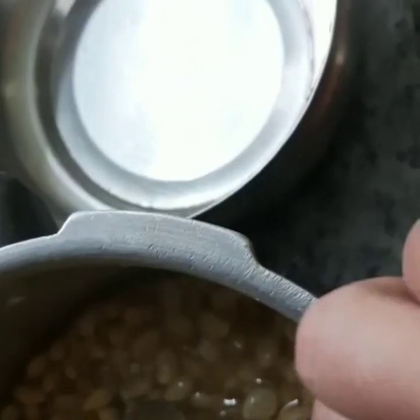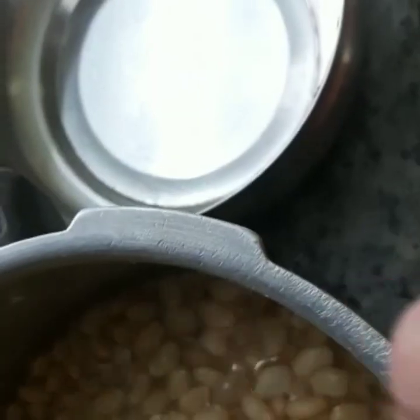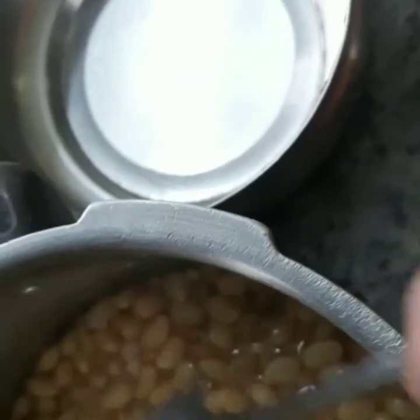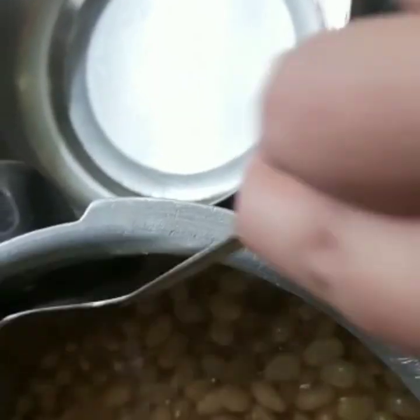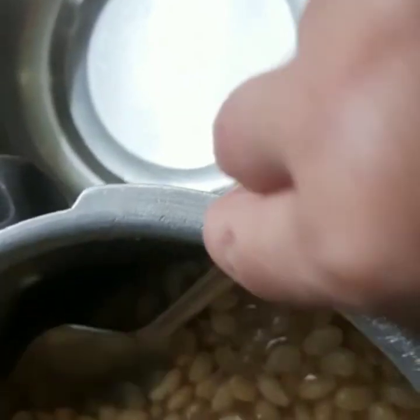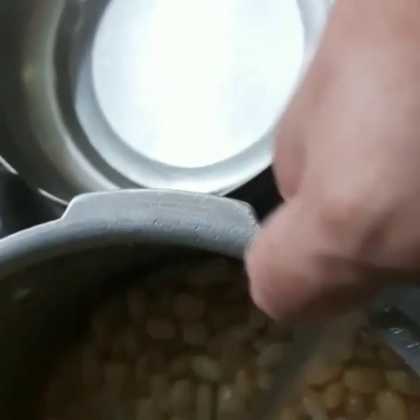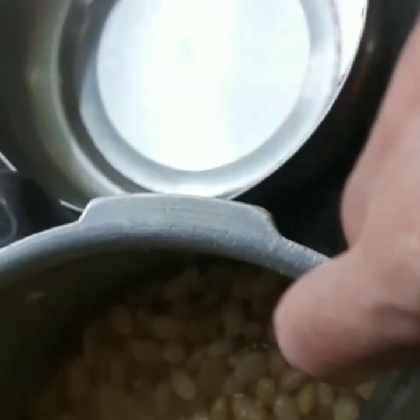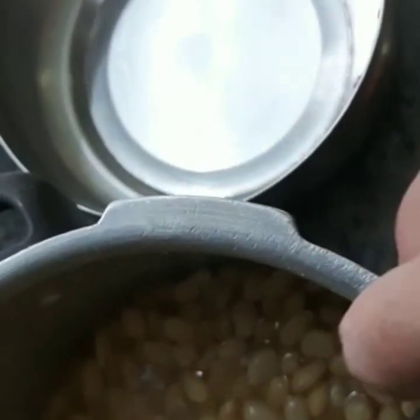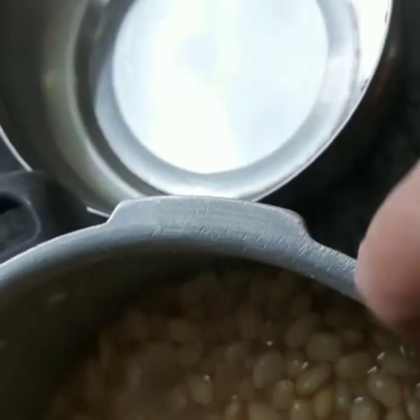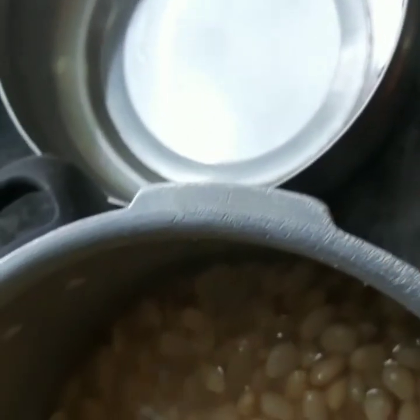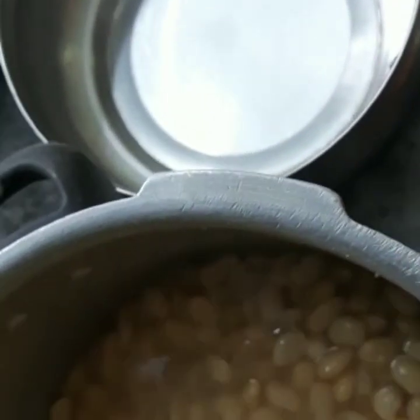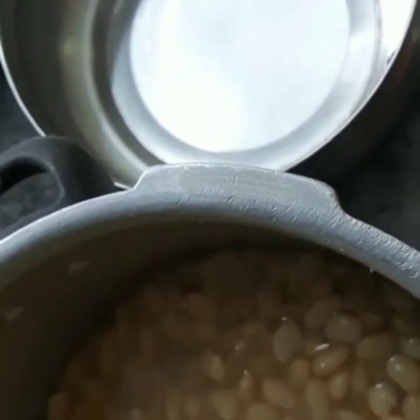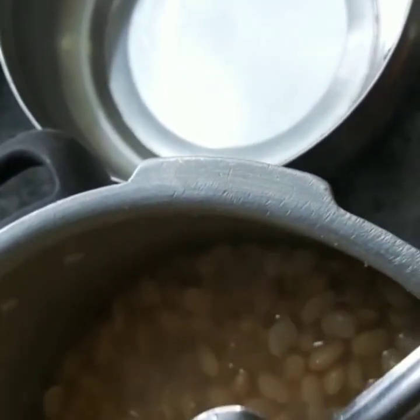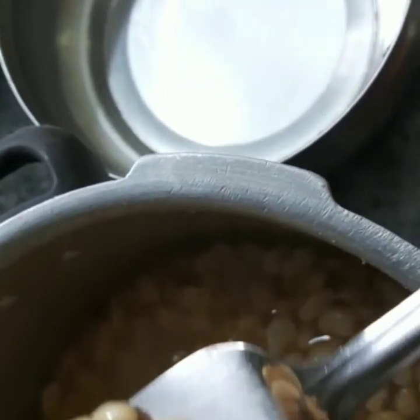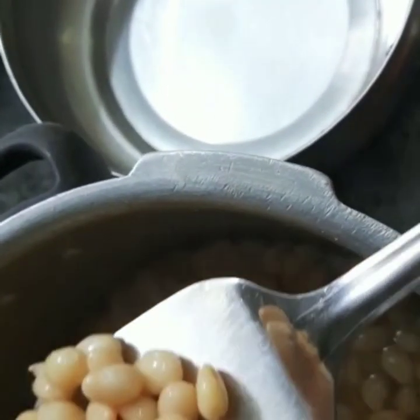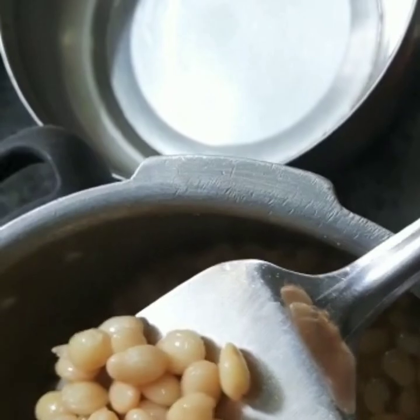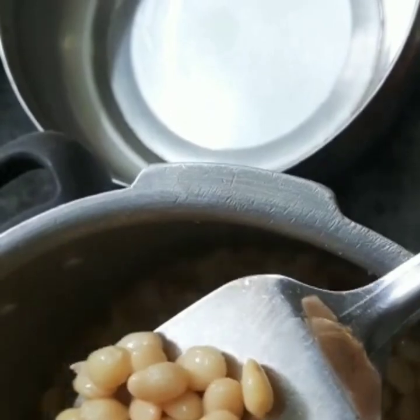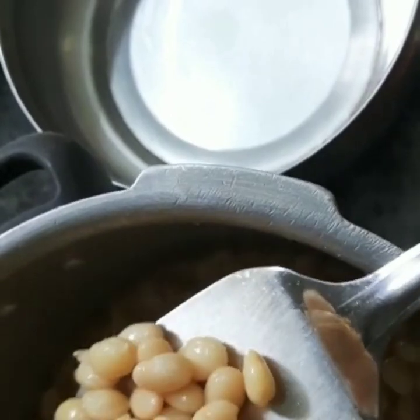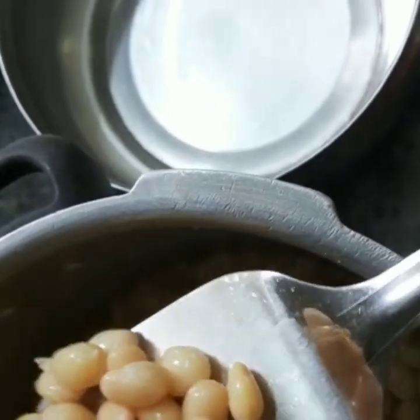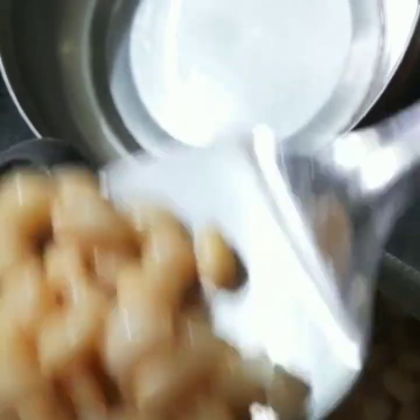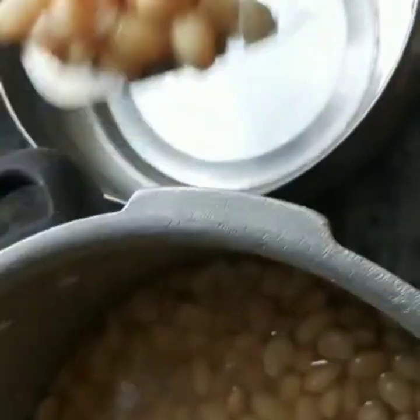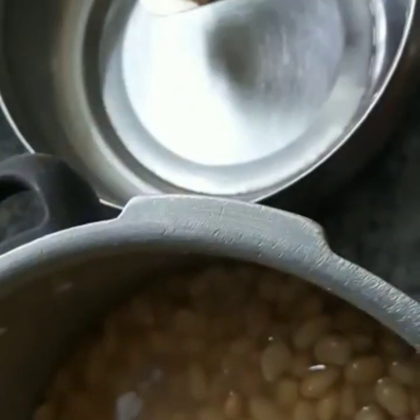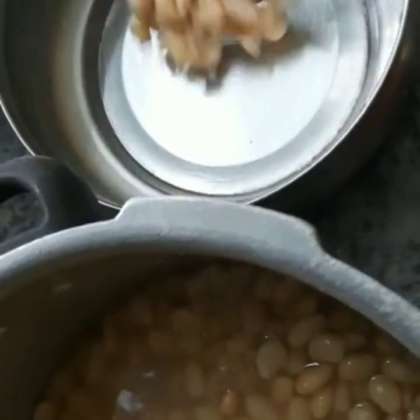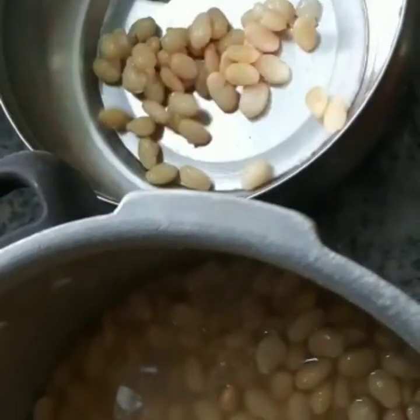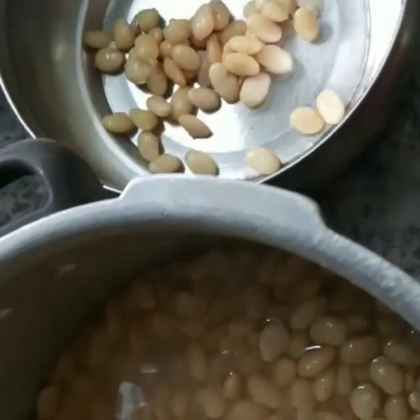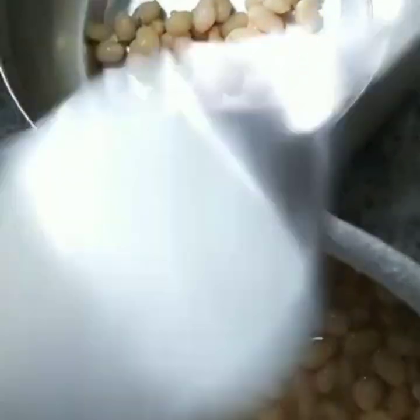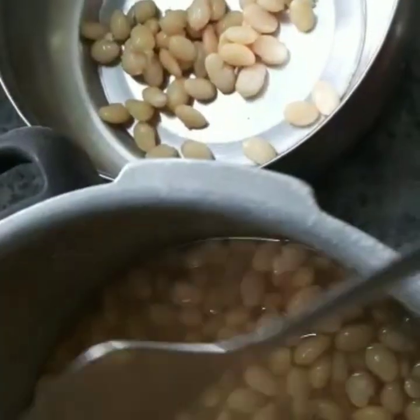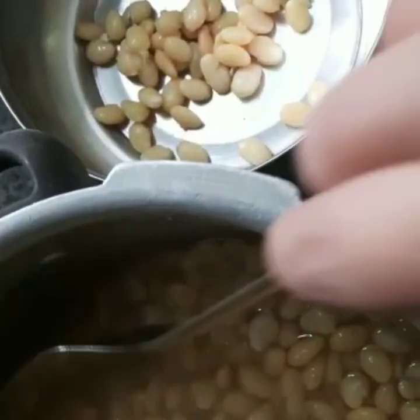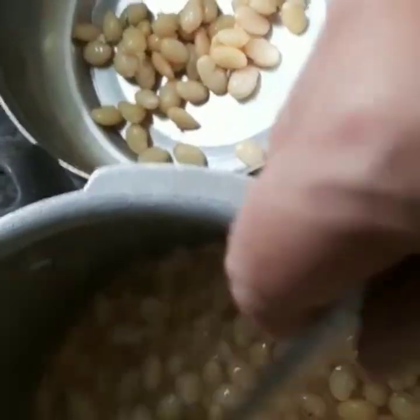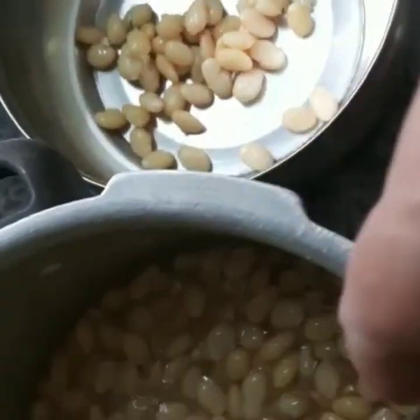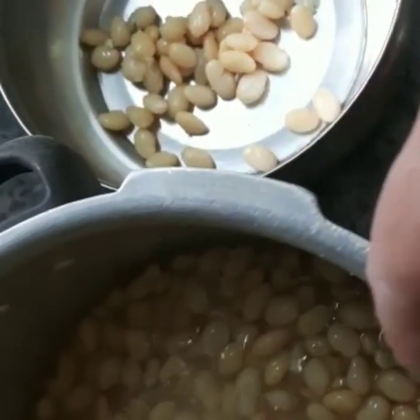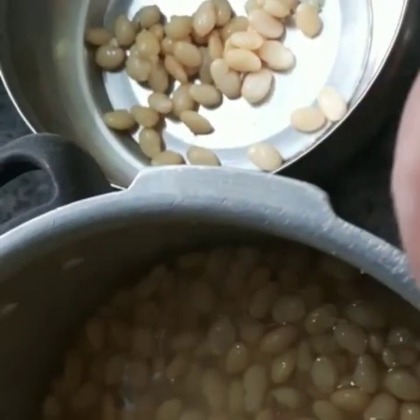Drain the water from the white bean and transfer it to a bowl. Make sure it is well cooked.